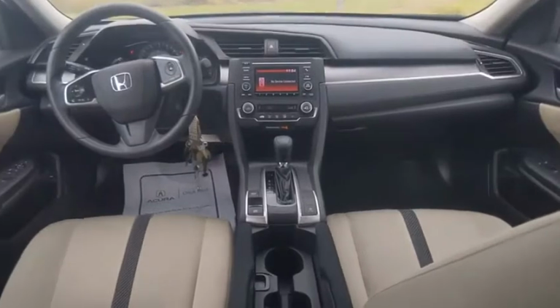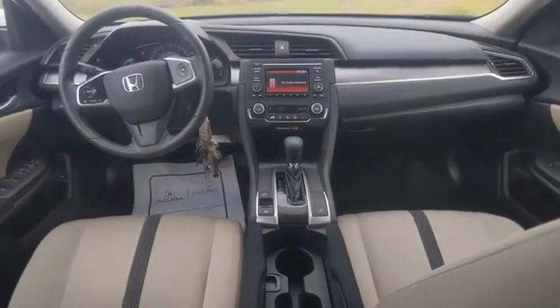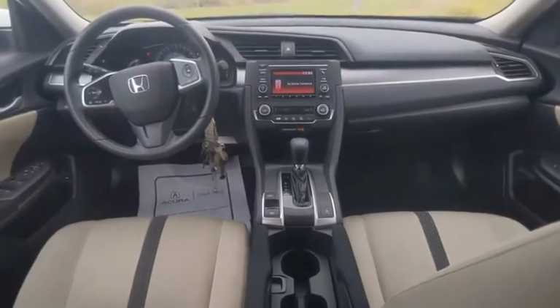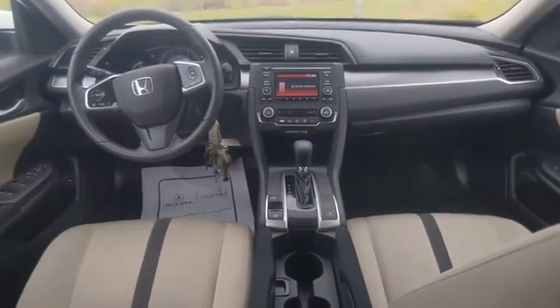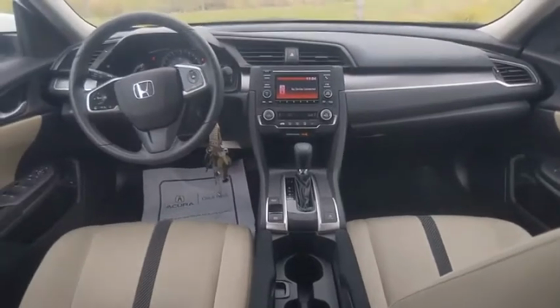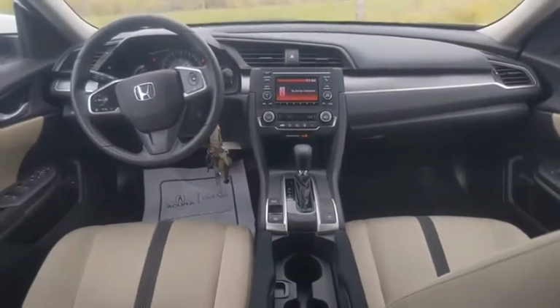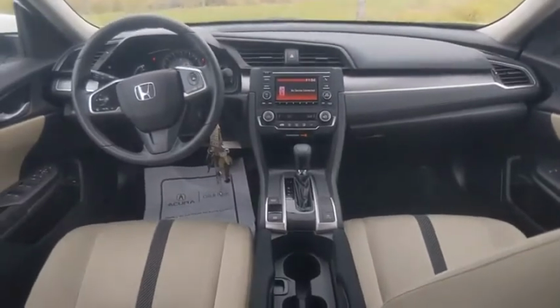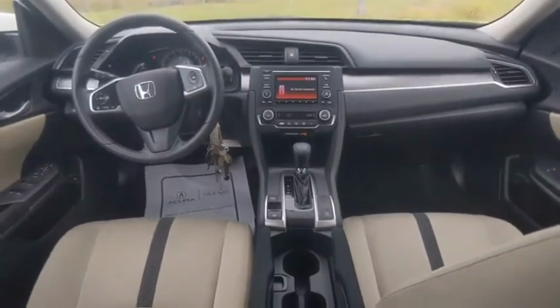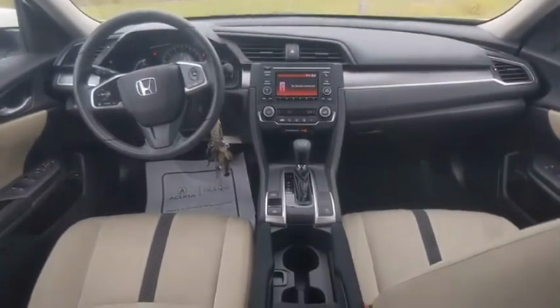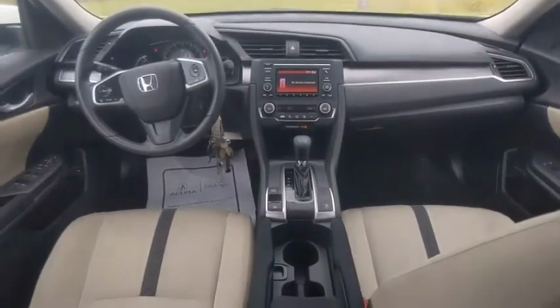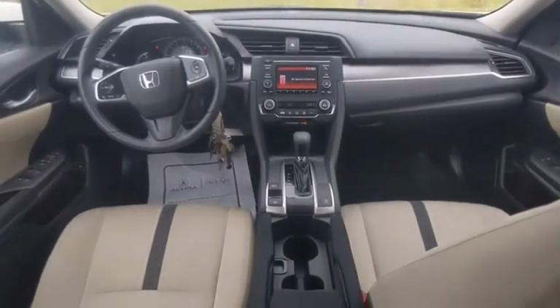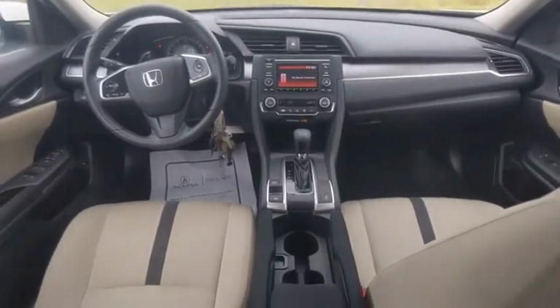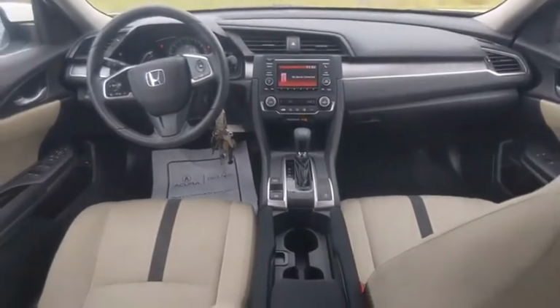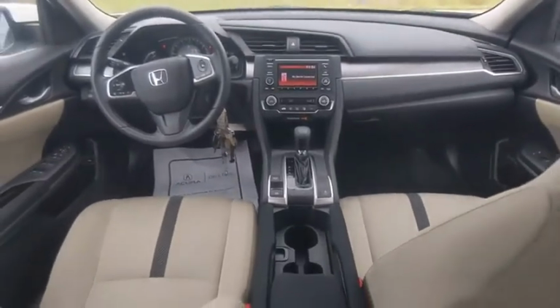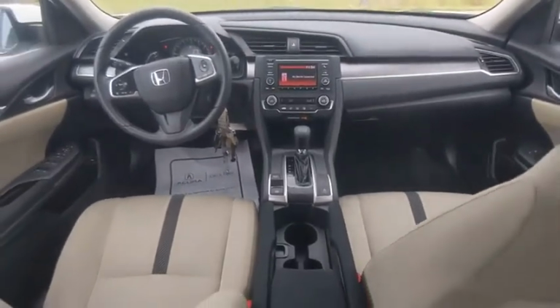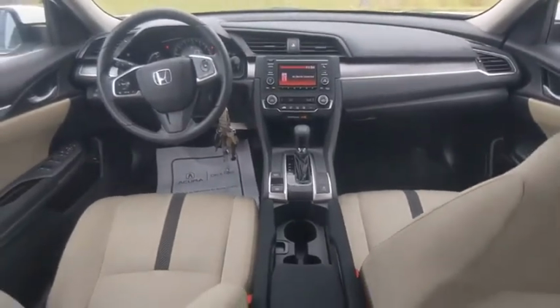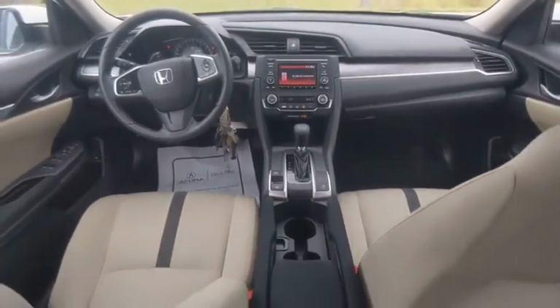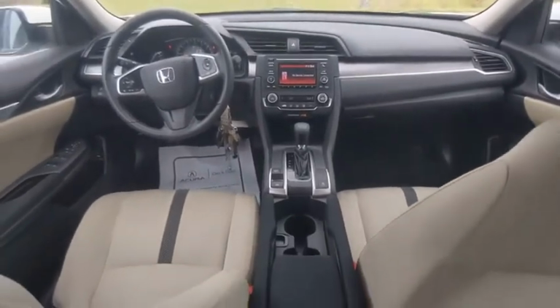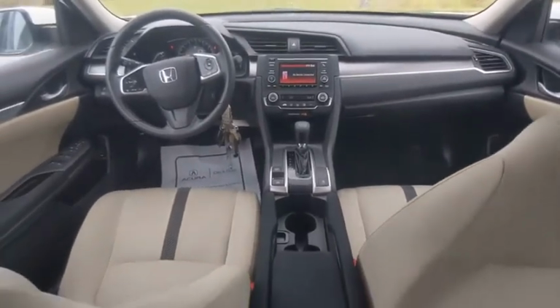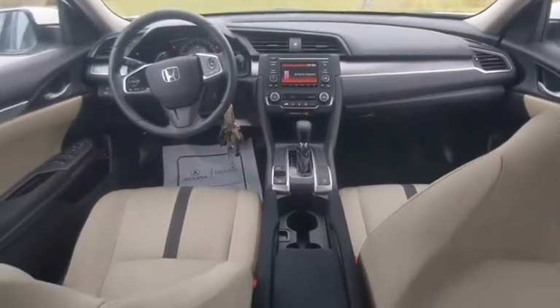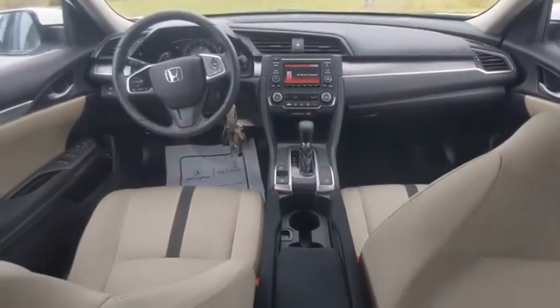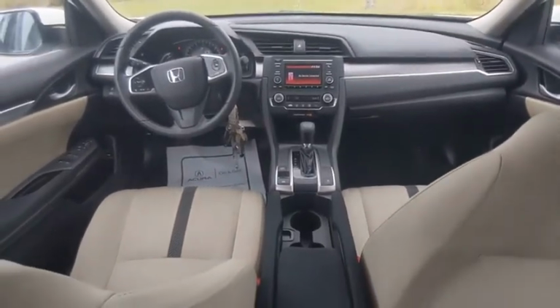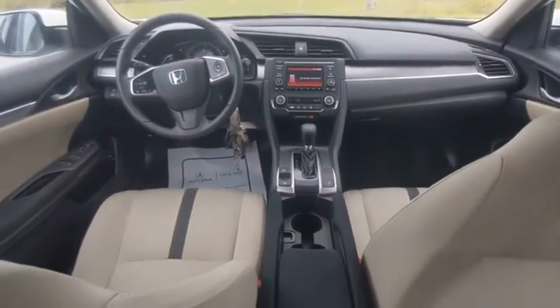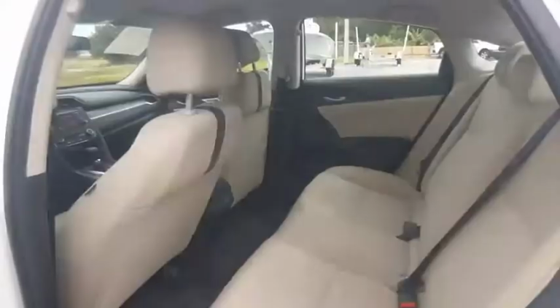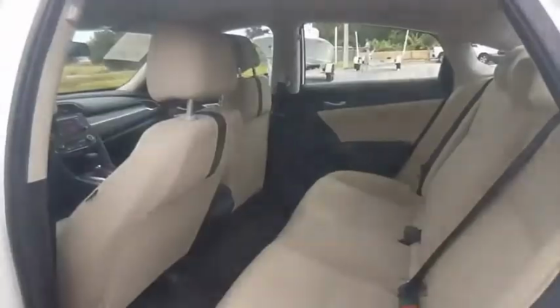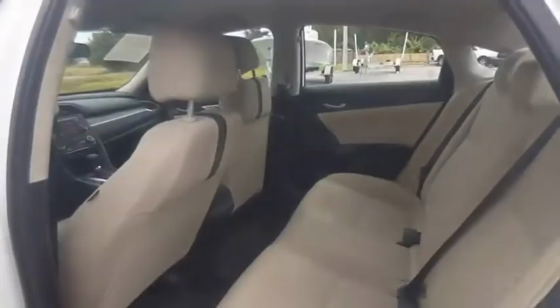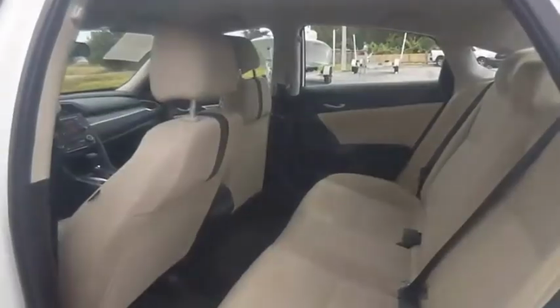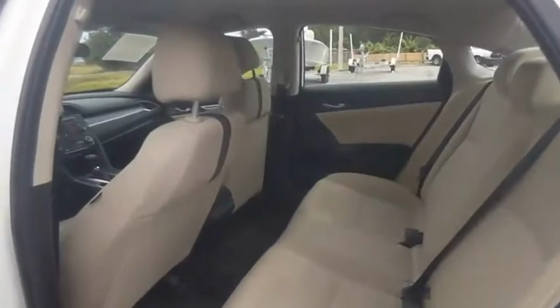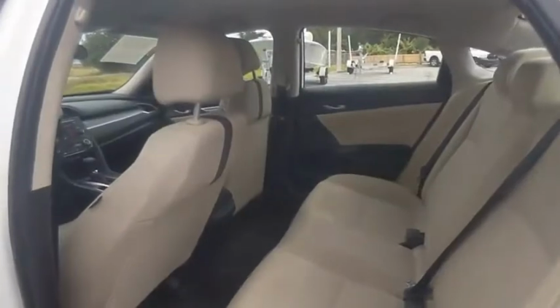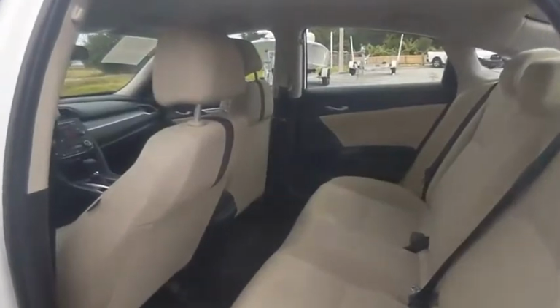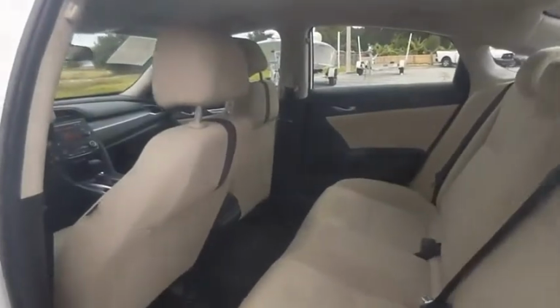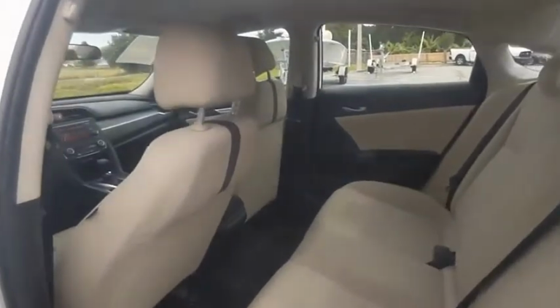Engine immobilizer, remote keyless entry, steel wheels, tires, front performance.